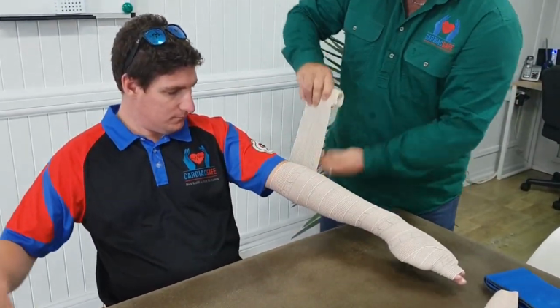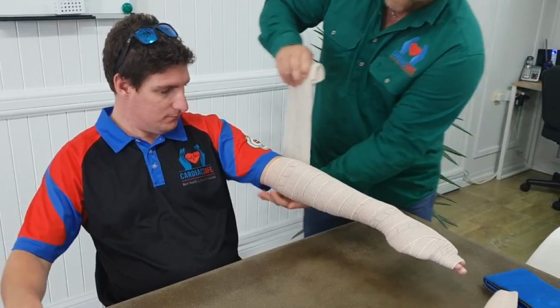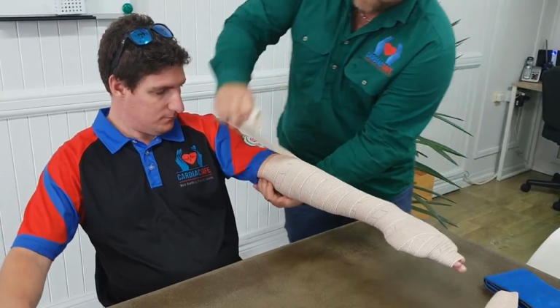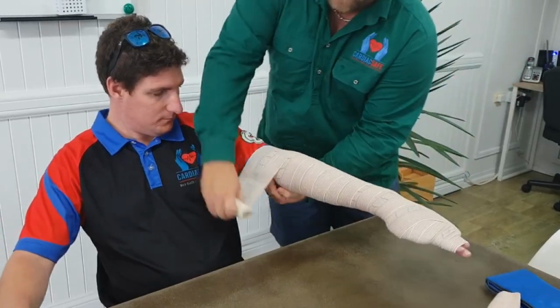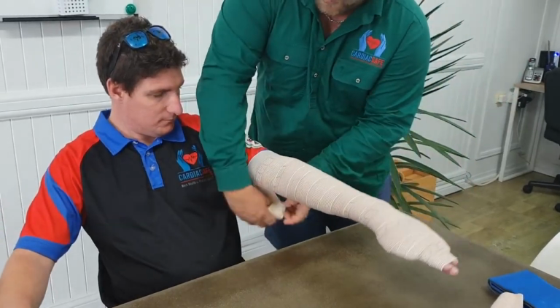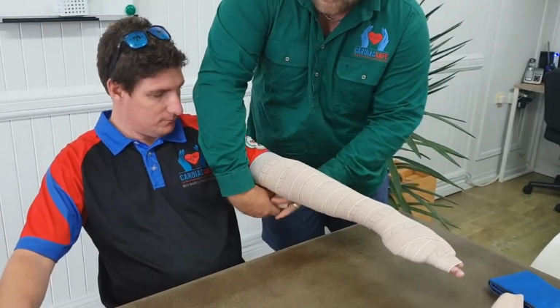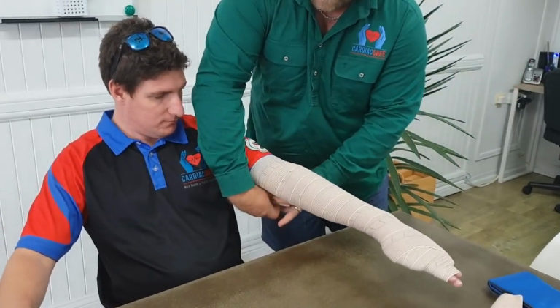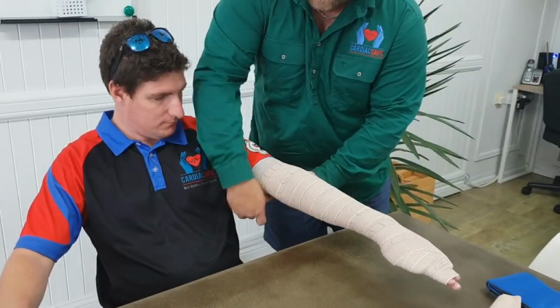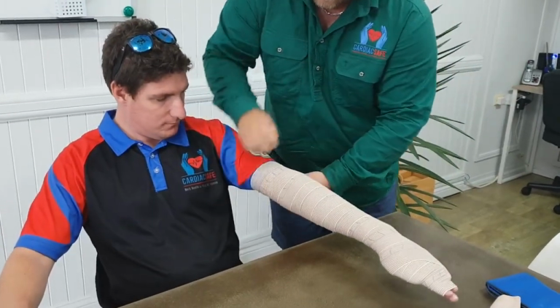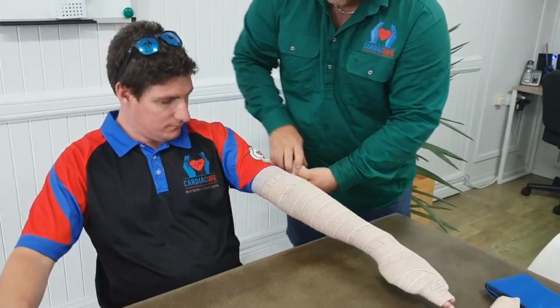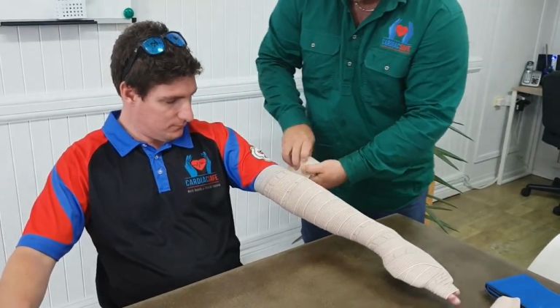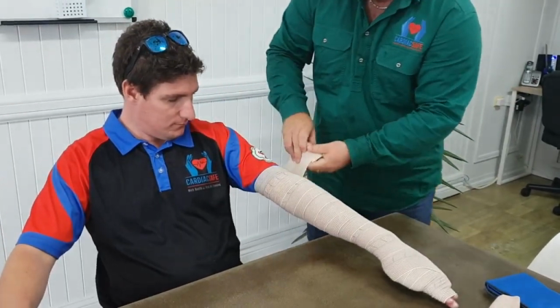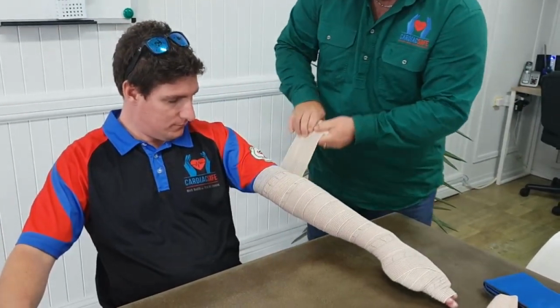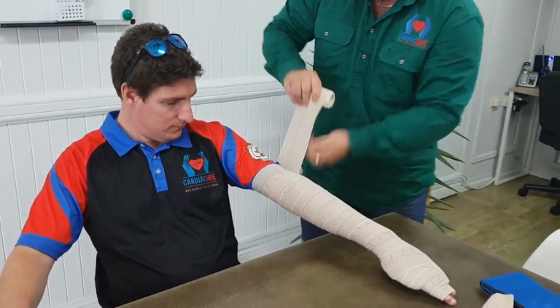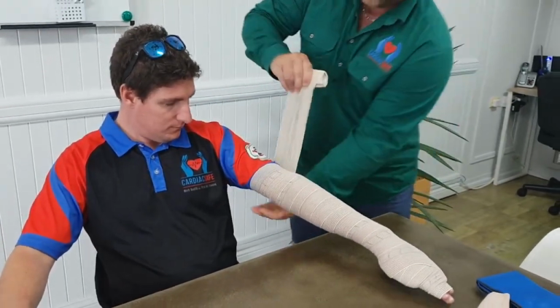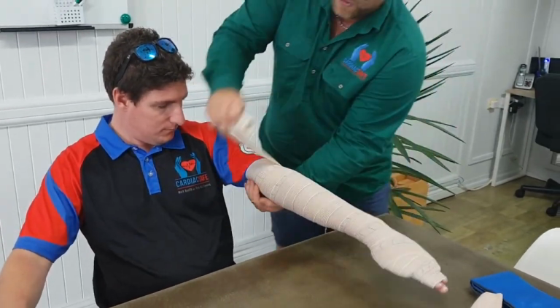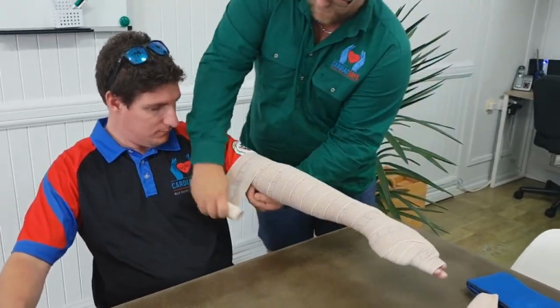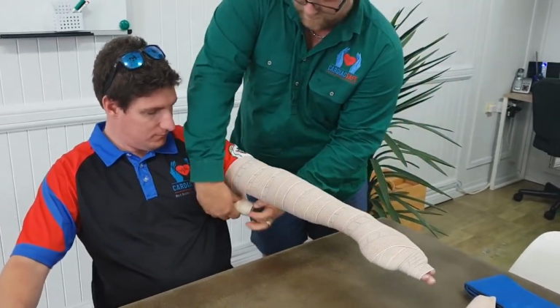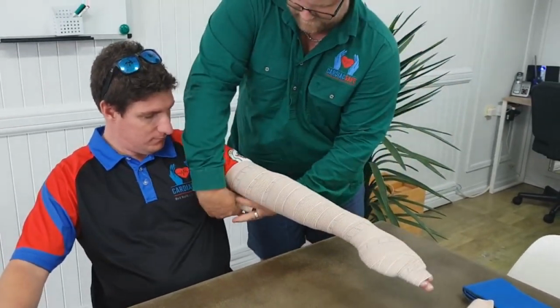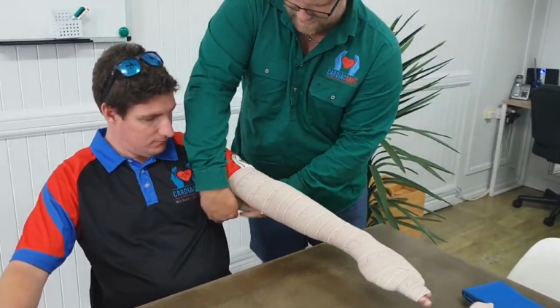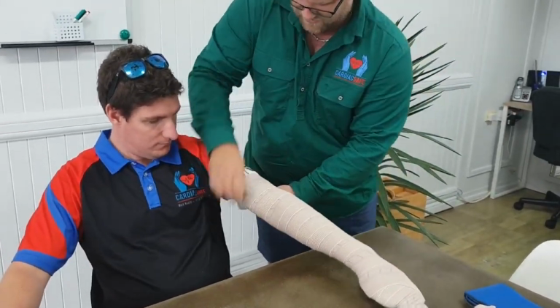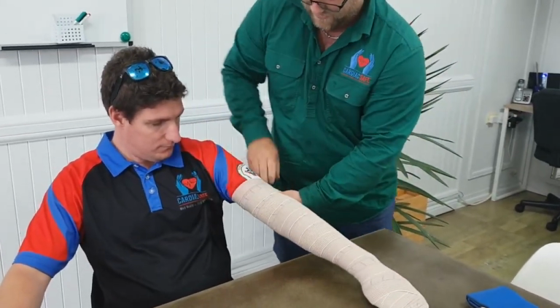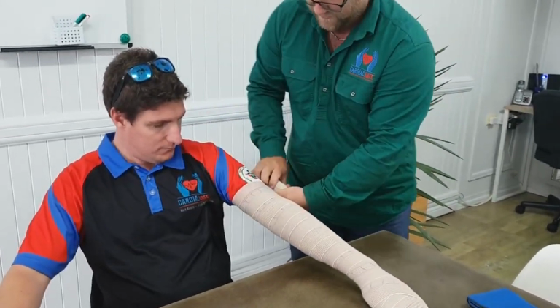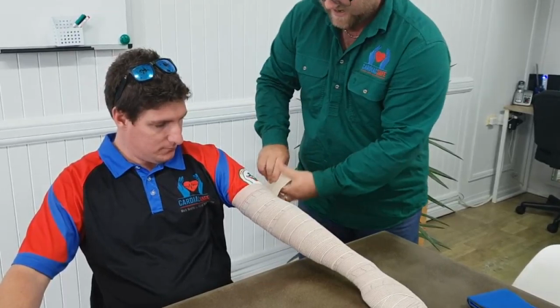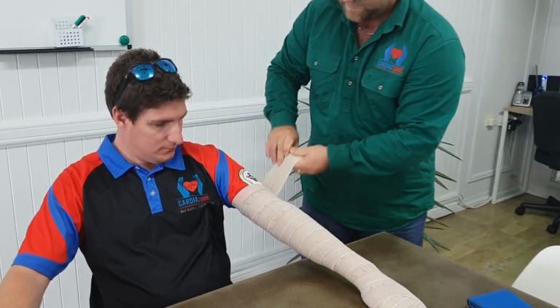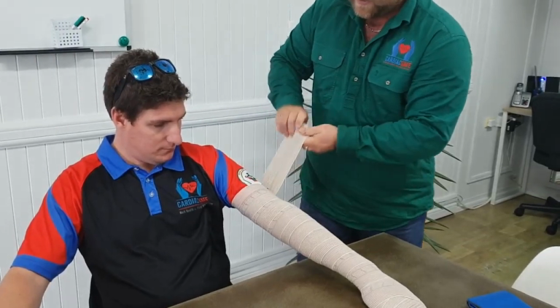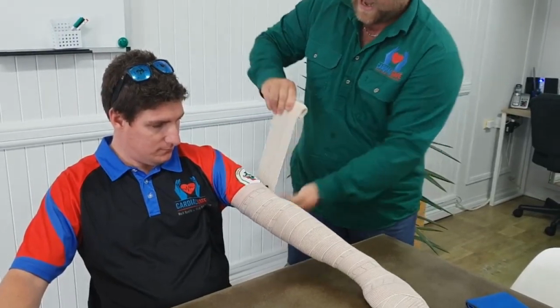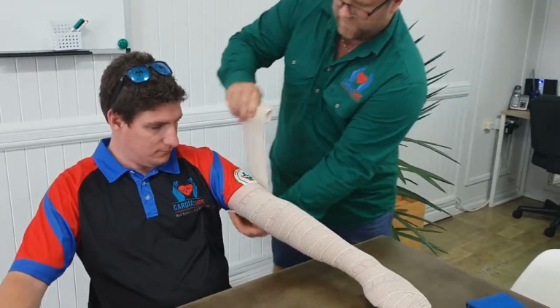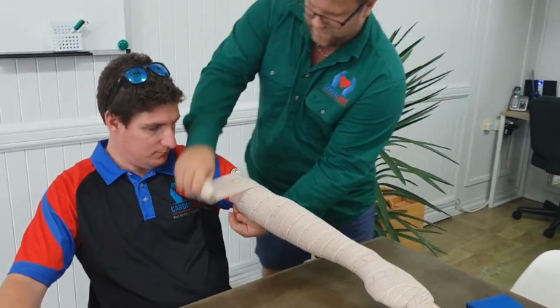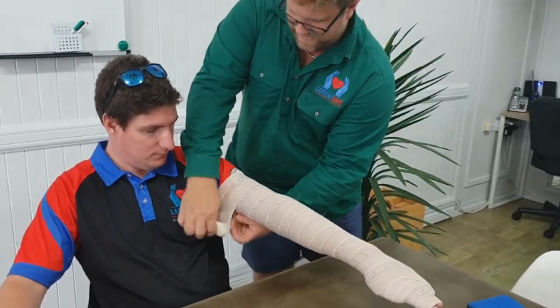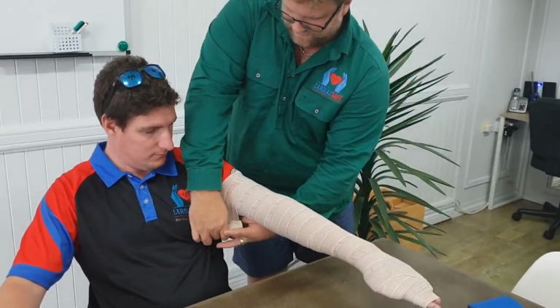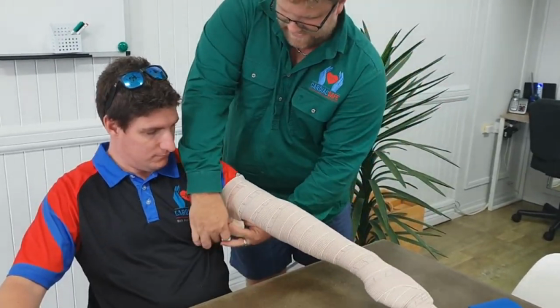This bandage fully stretched gives you 10 metres of stretch, so you should have more than enough bandage for most people's arms and a fully grown adult's leg.